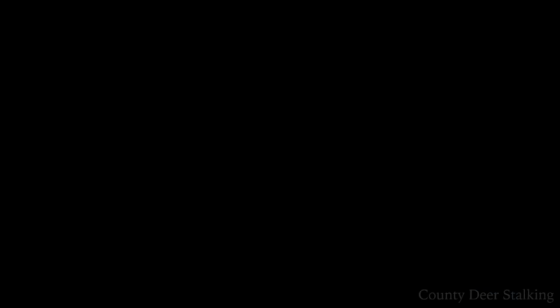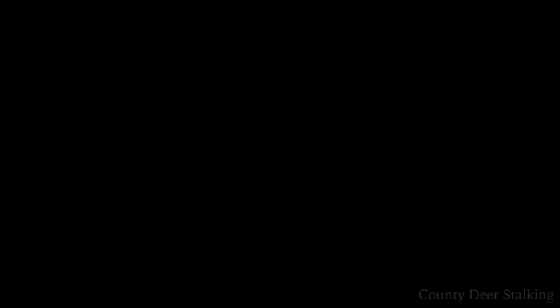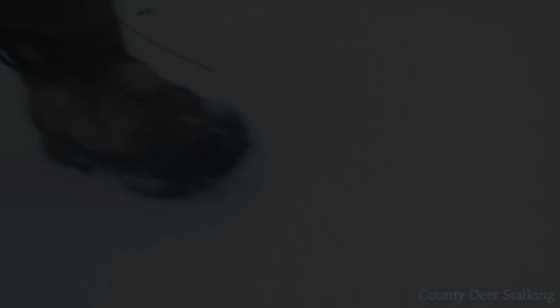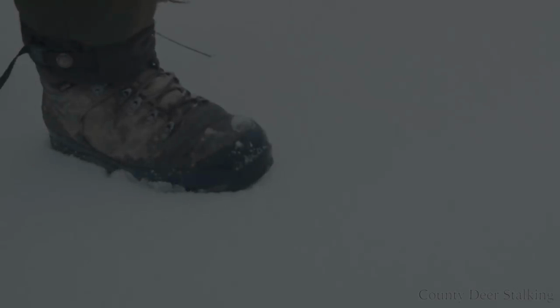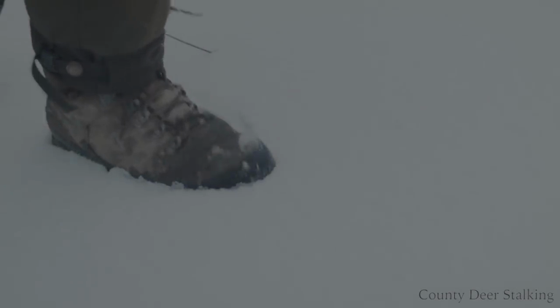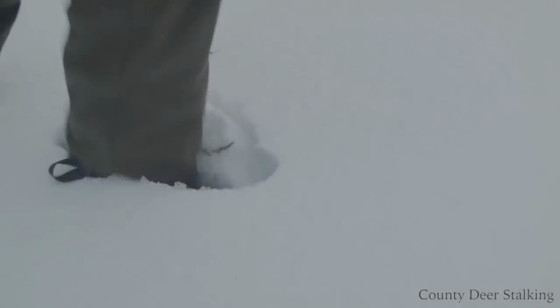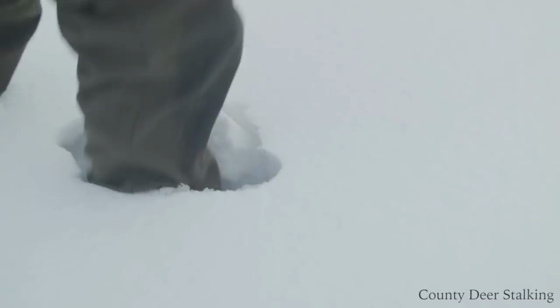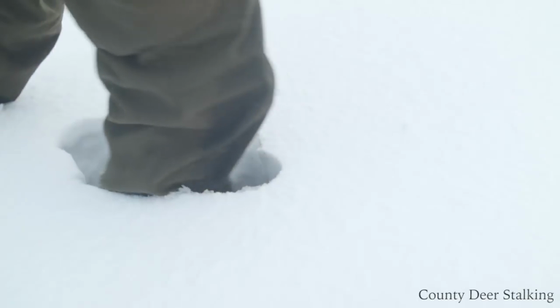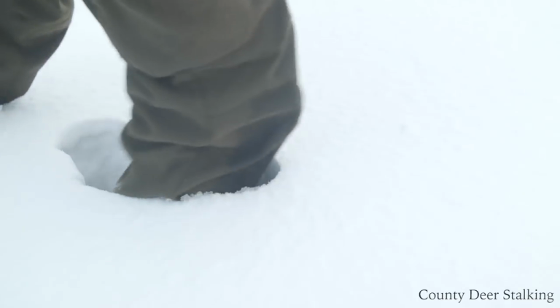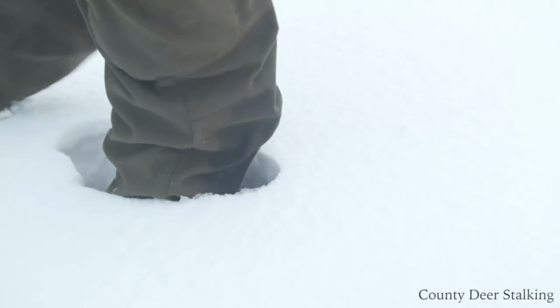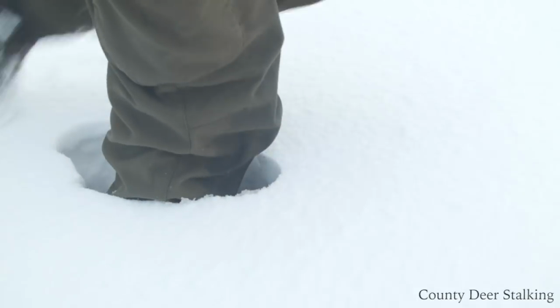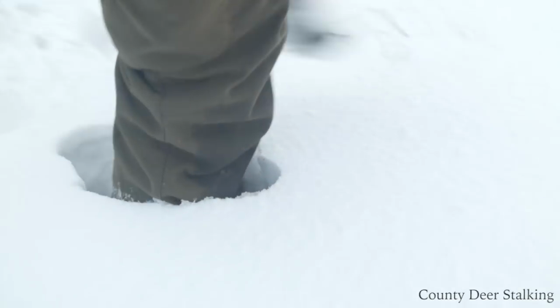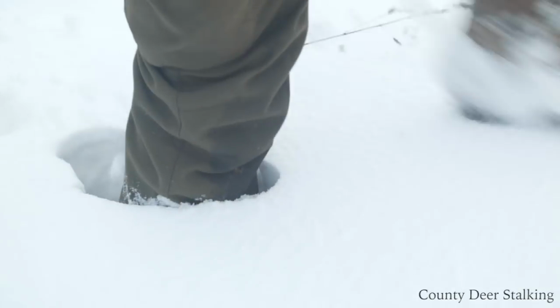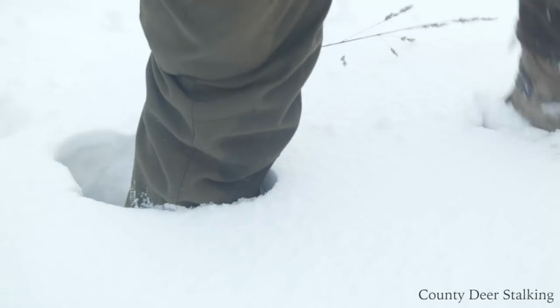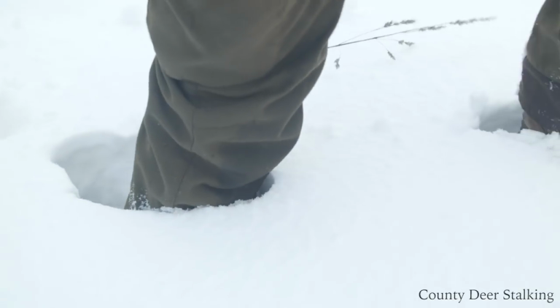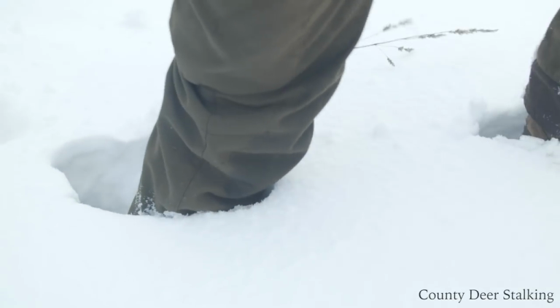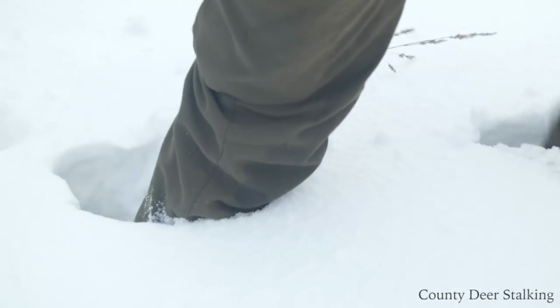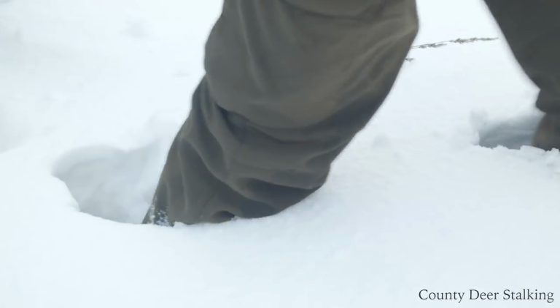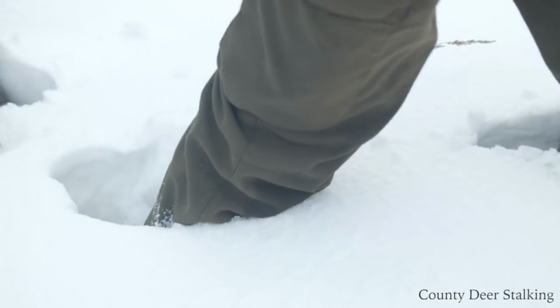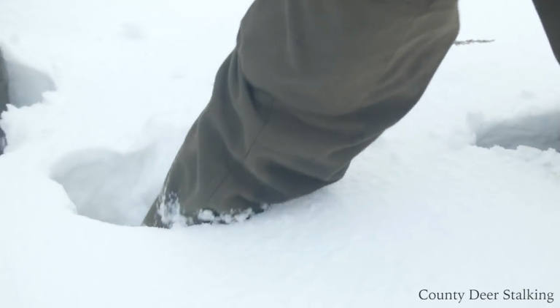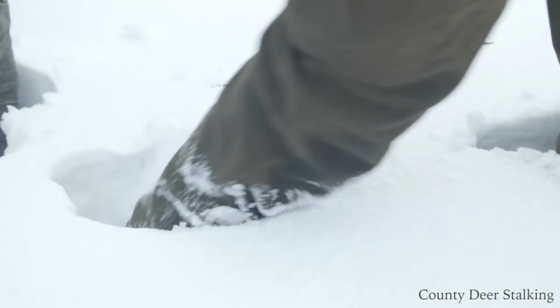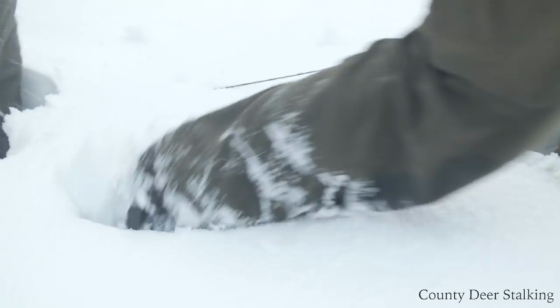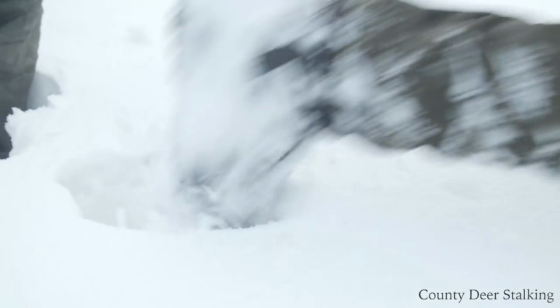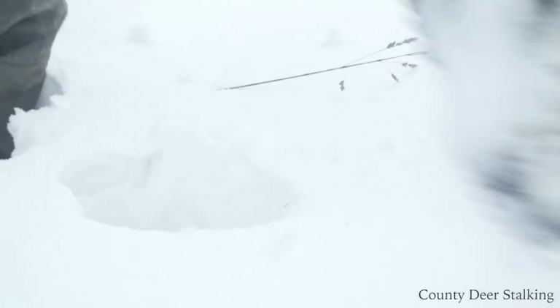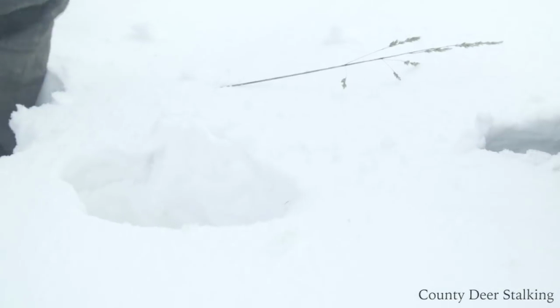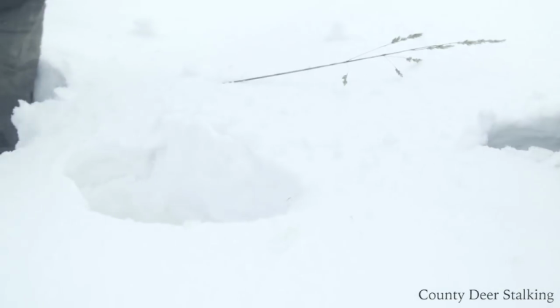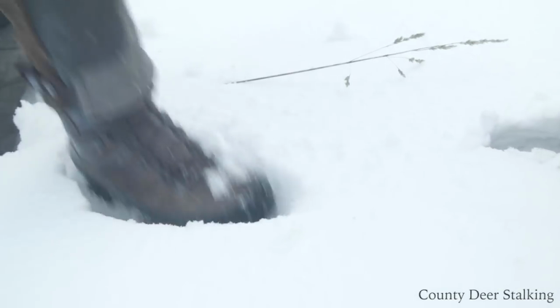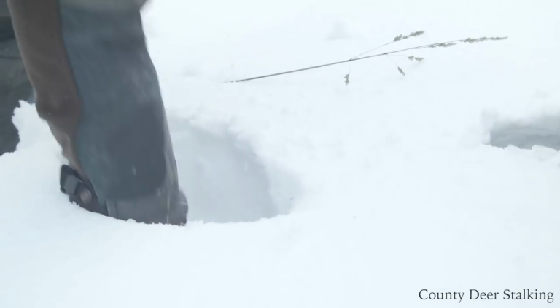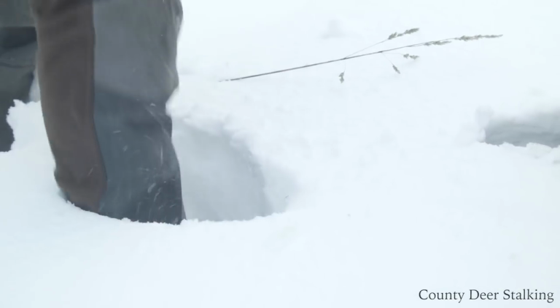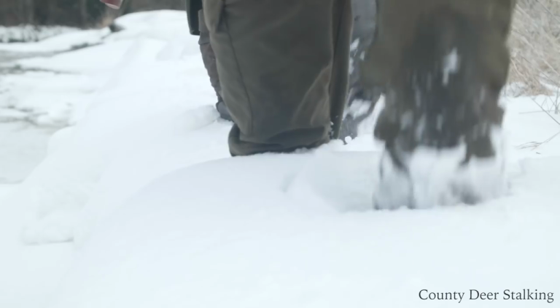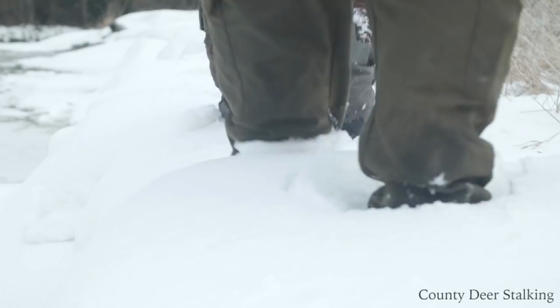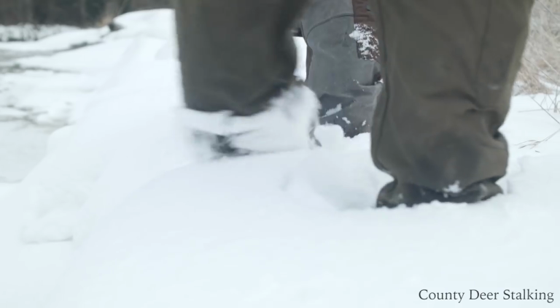With the skies darkening and more snow threatening, we leave the woodlands and head for open ground.